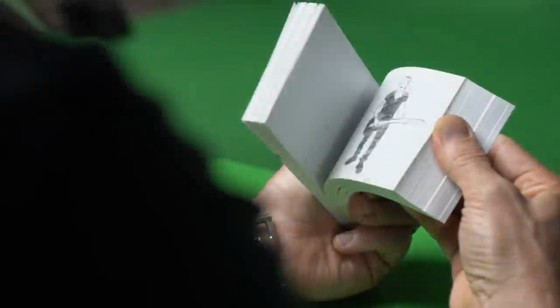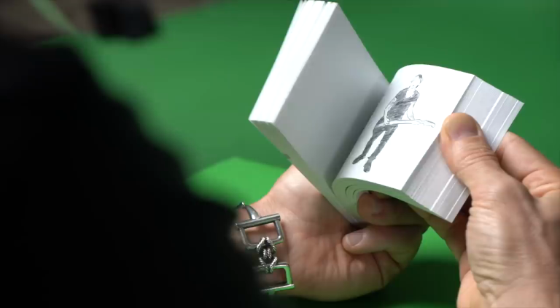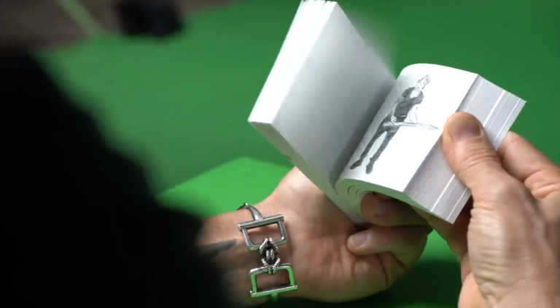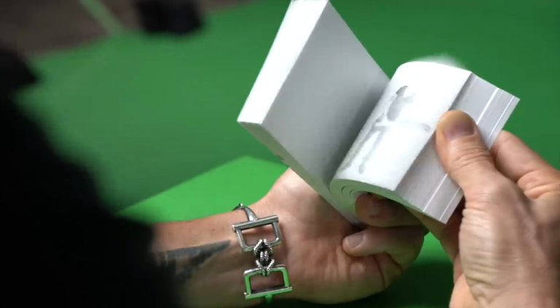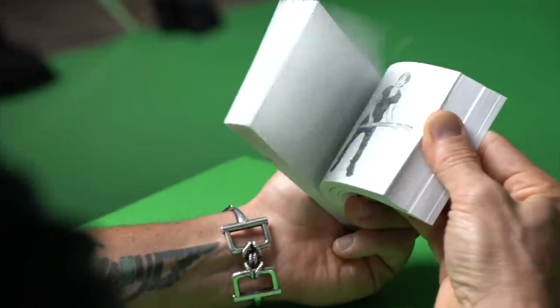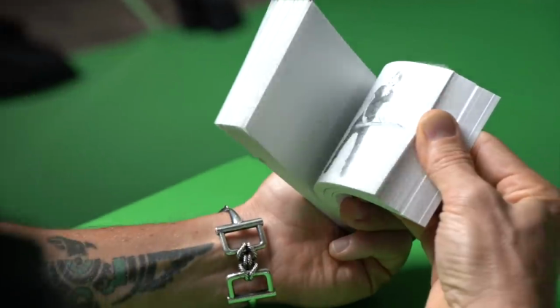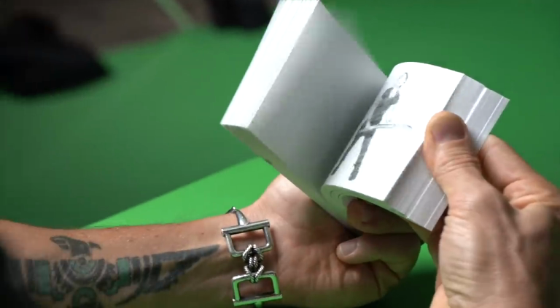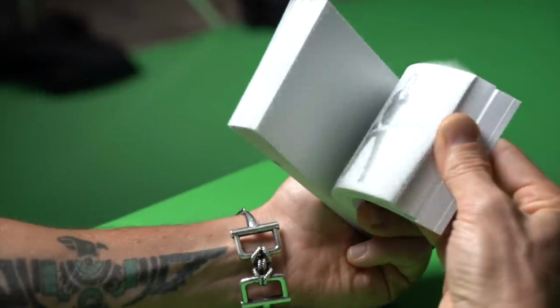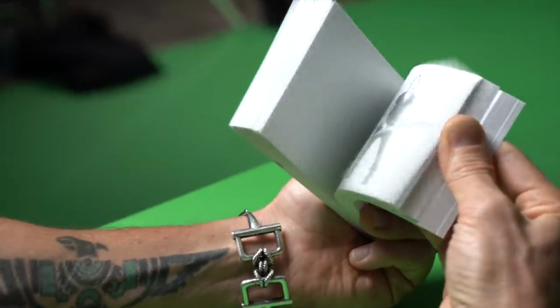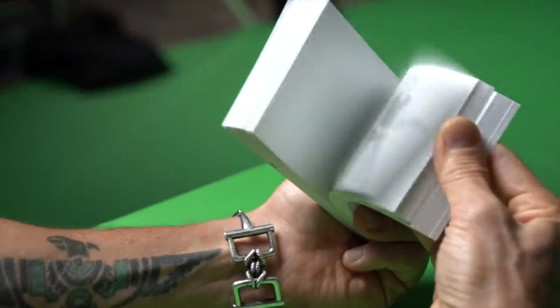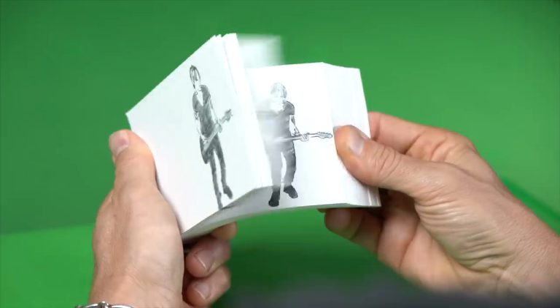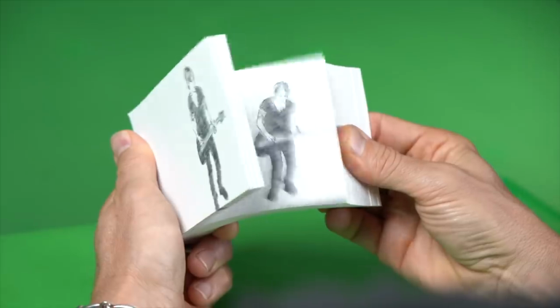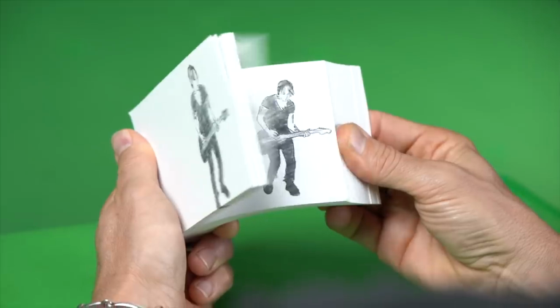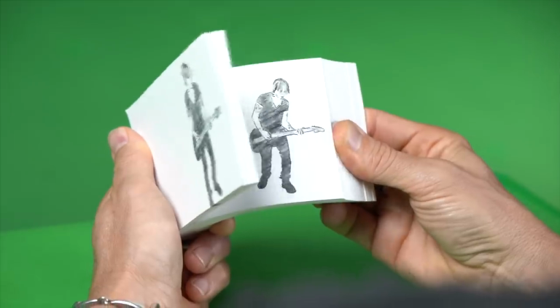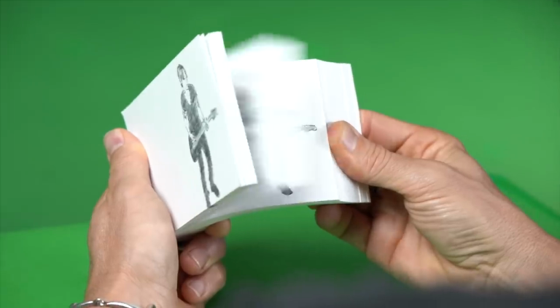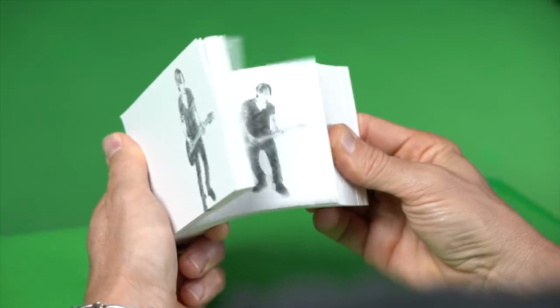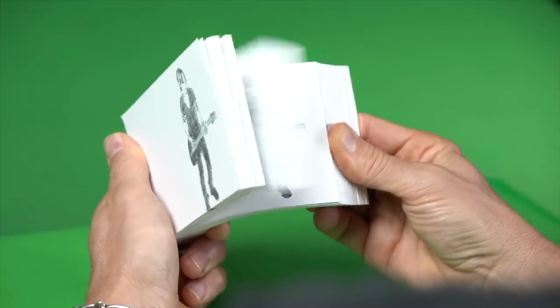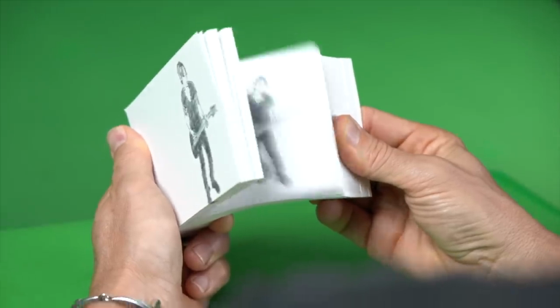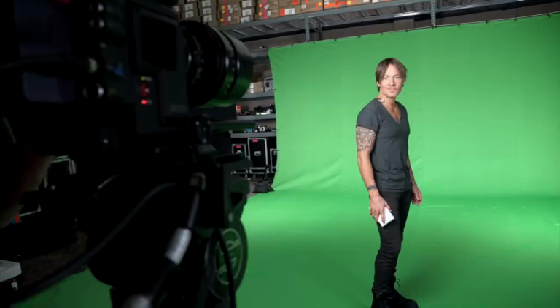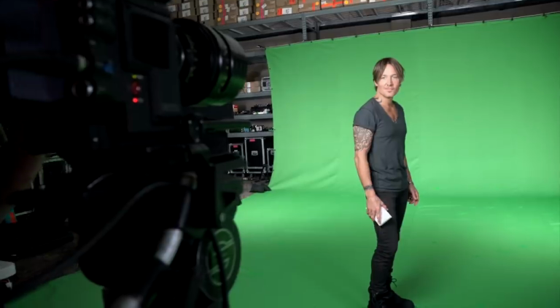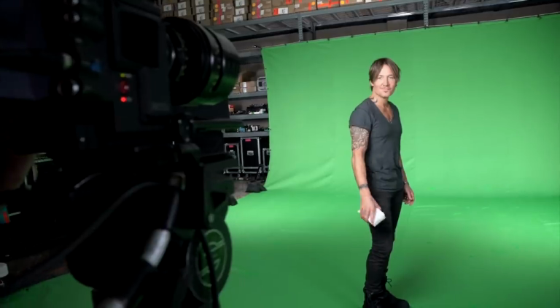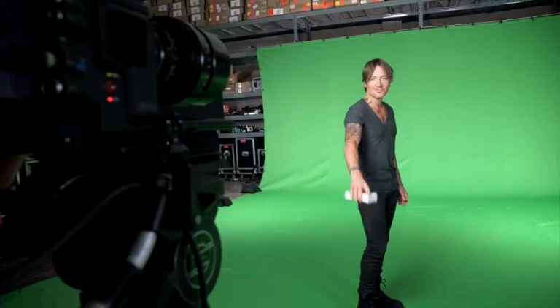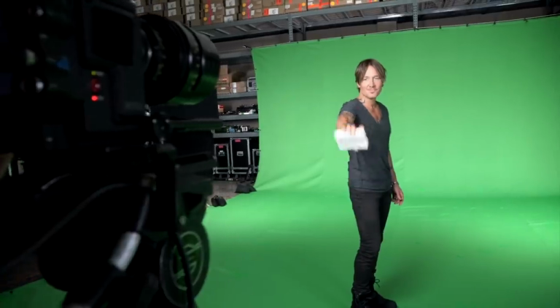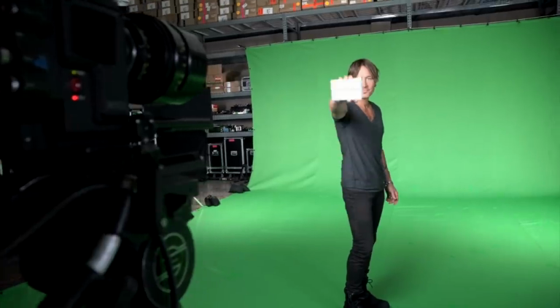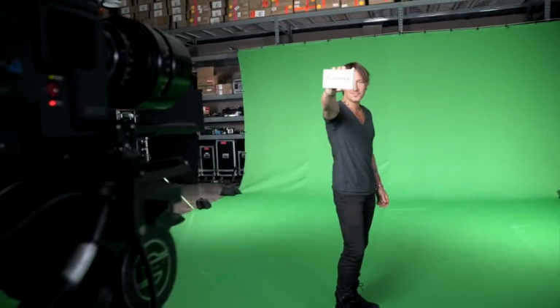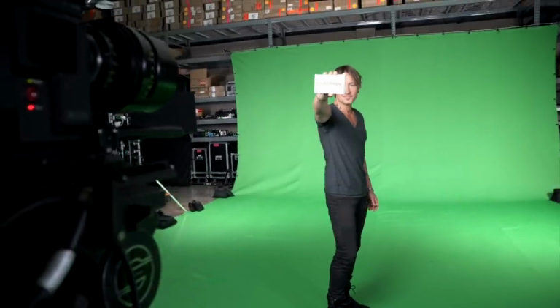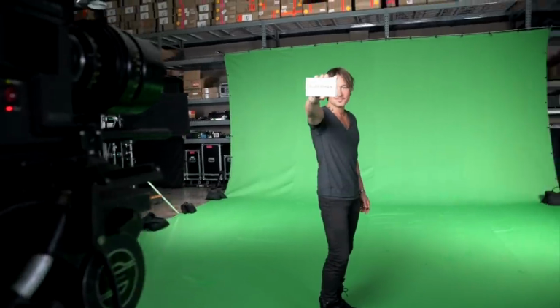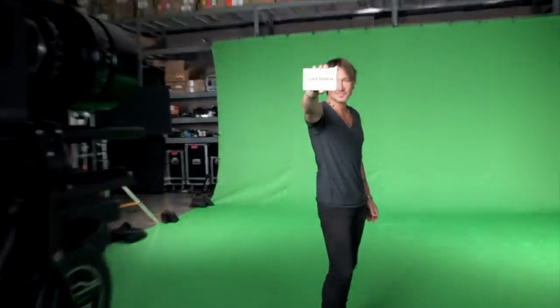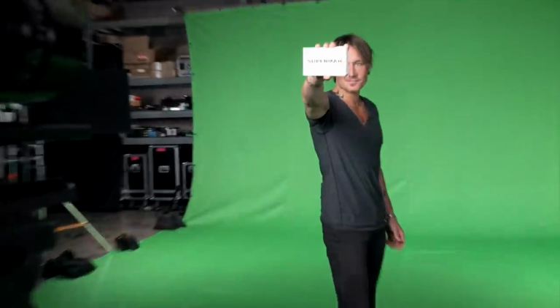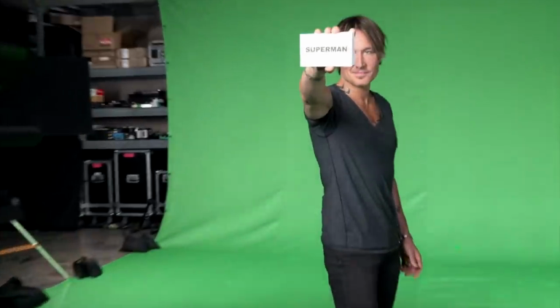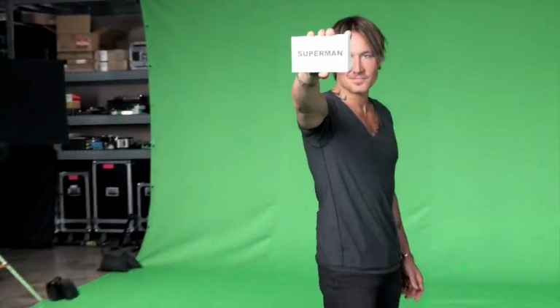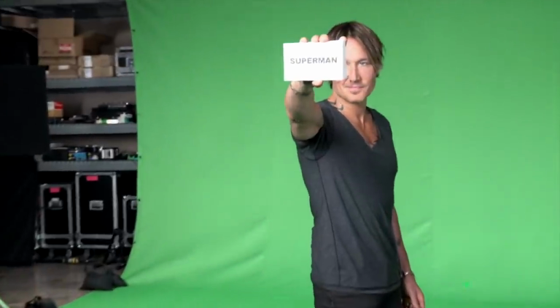This is the finished flipbook, and this is what you'll see in Keith Urban's new music video for his song, Superman.